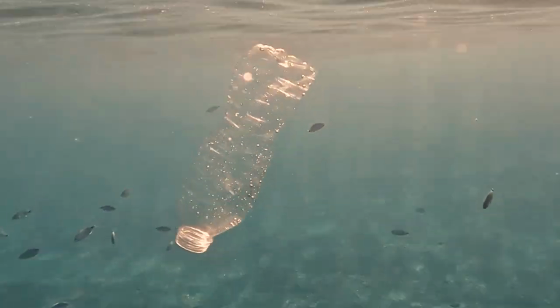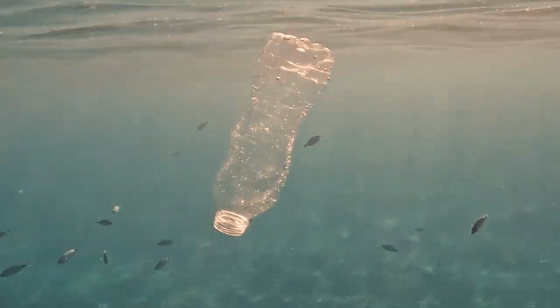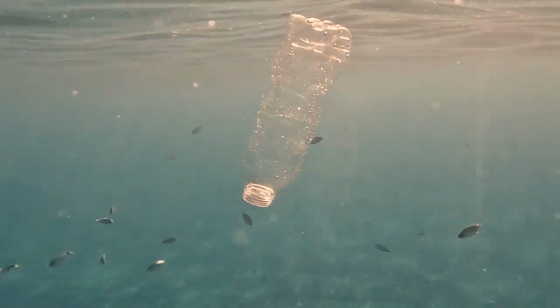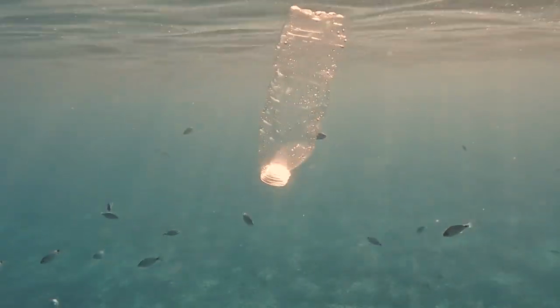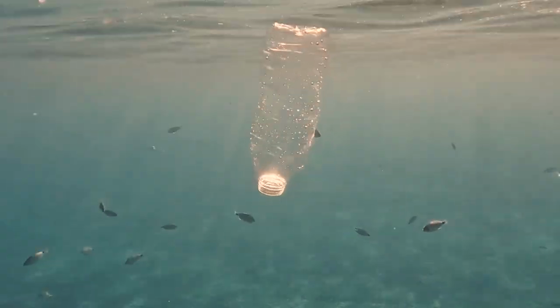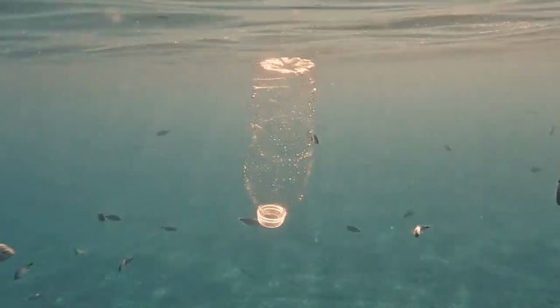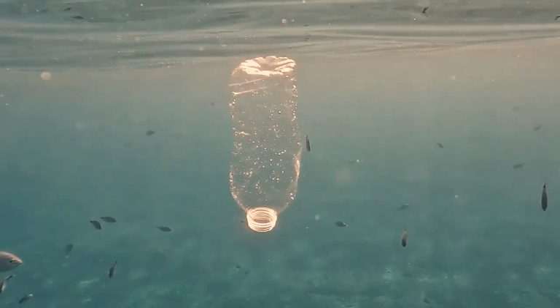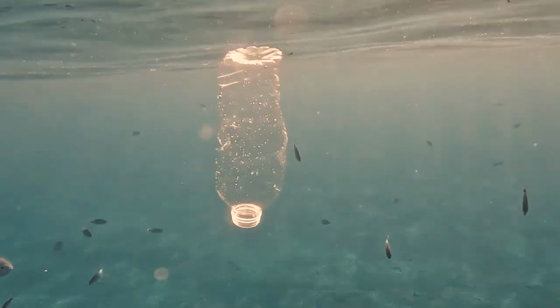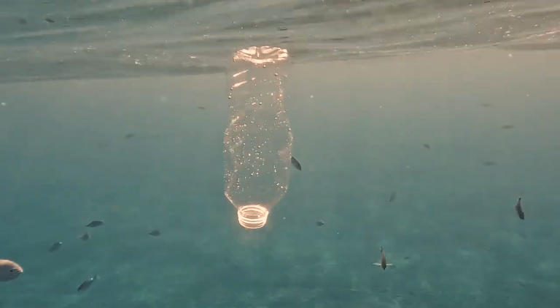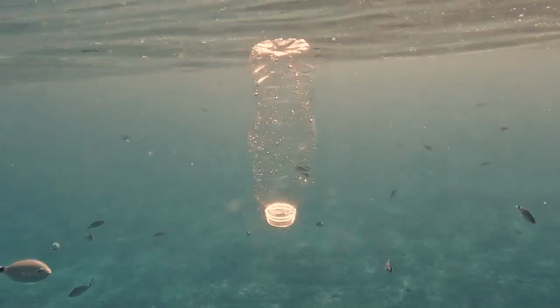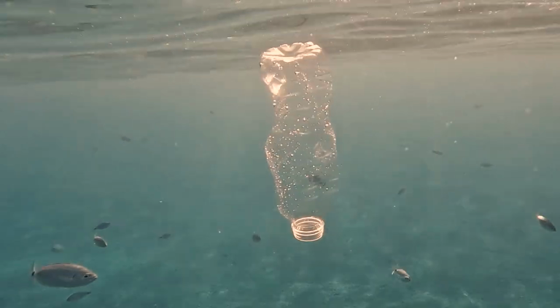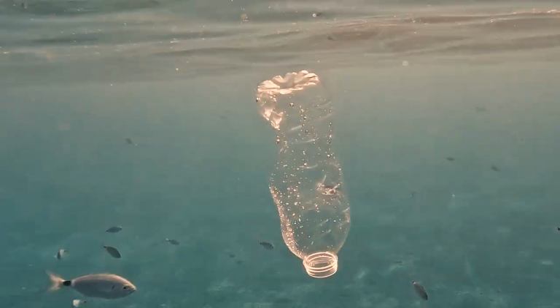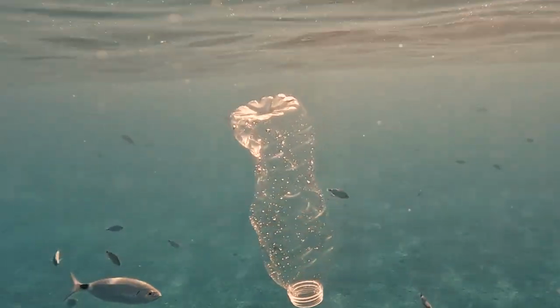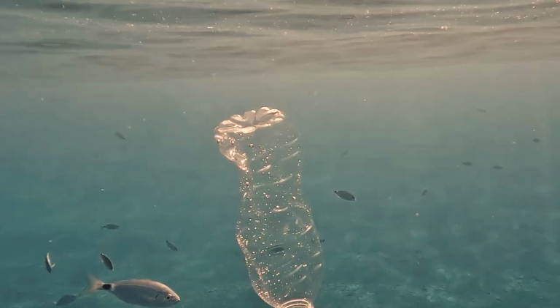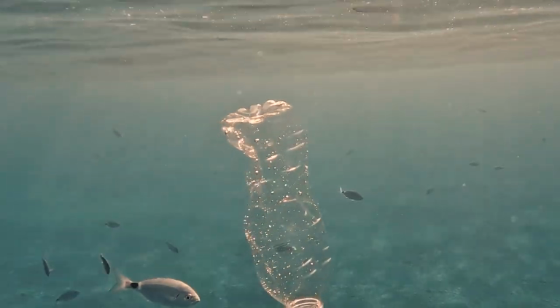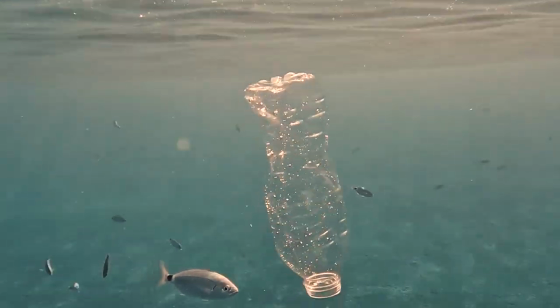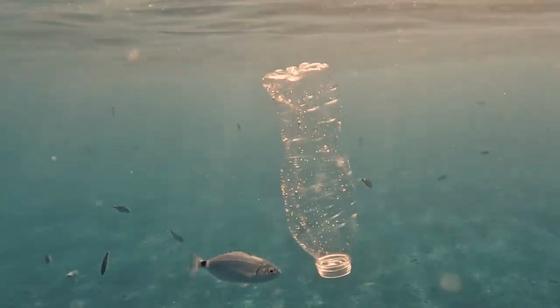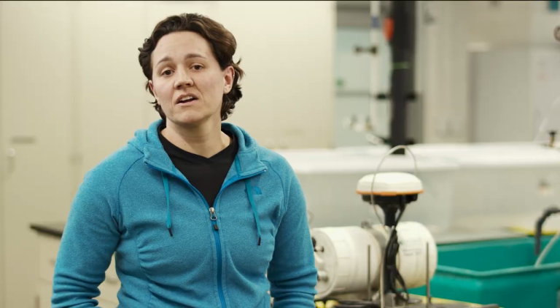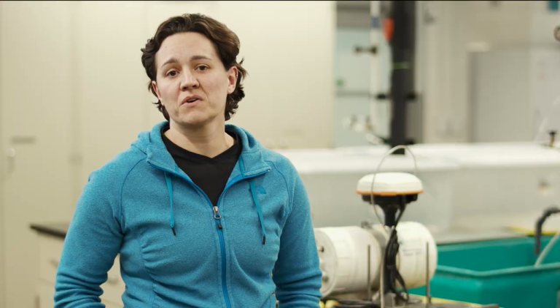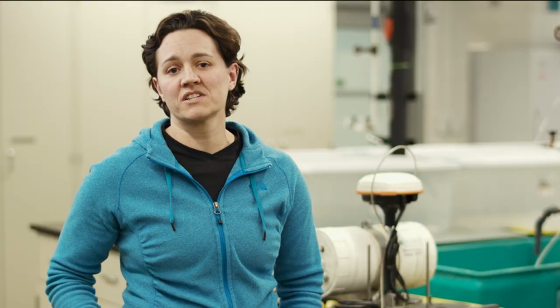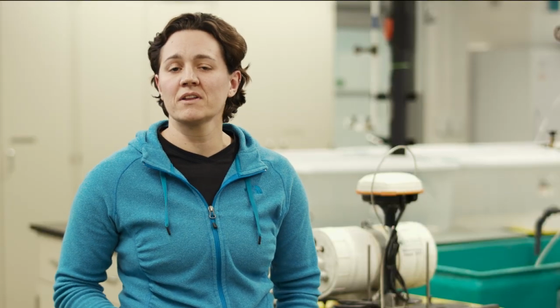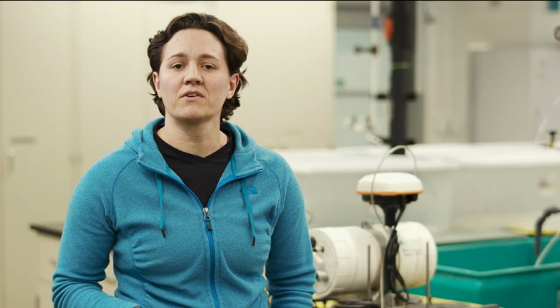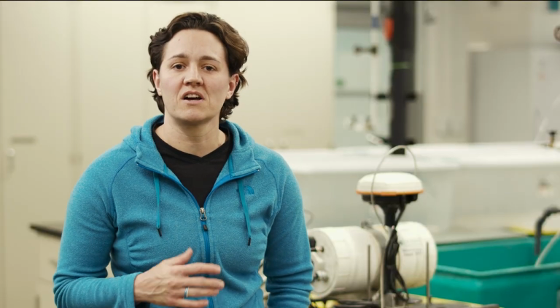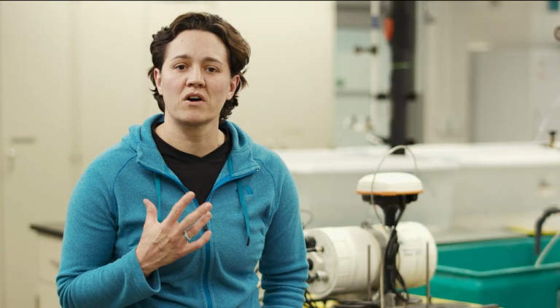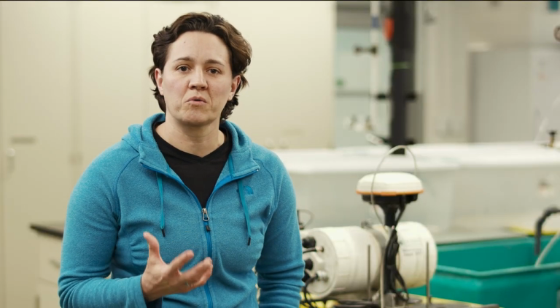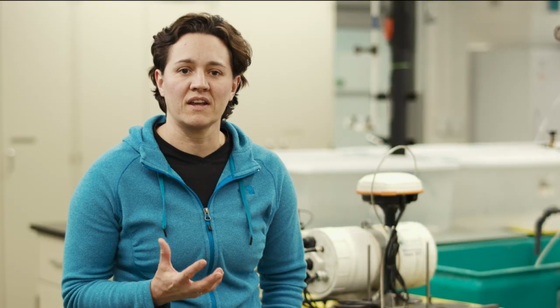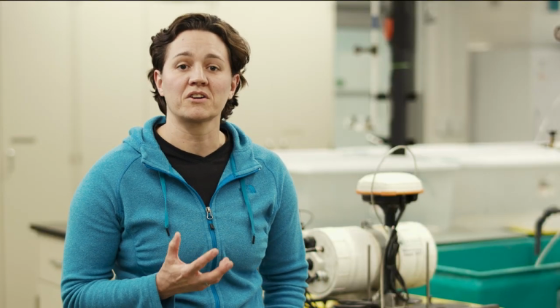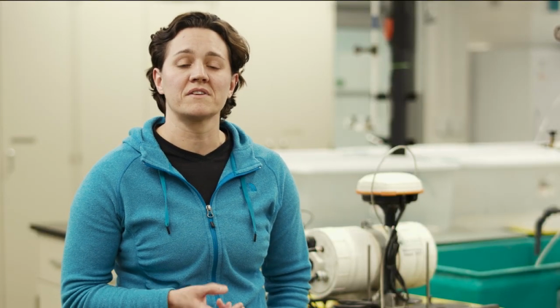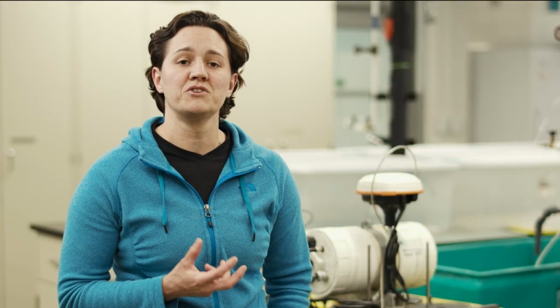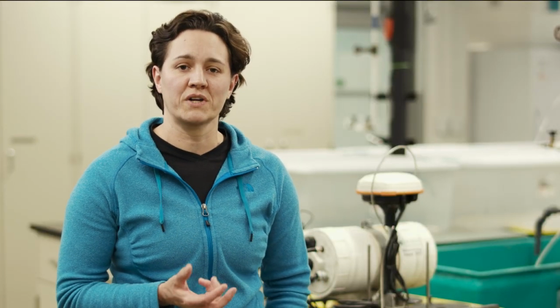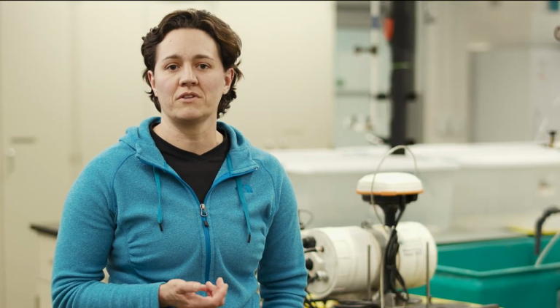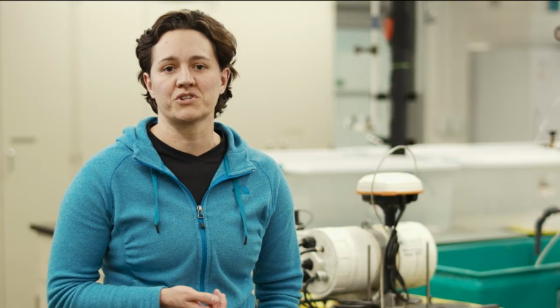Other novel stressors are things like plastics and microplastics. And here at Oak Ridge, I'm really focused on water quality in terms of nutrient pollution.